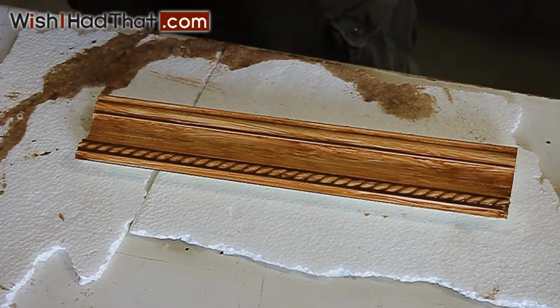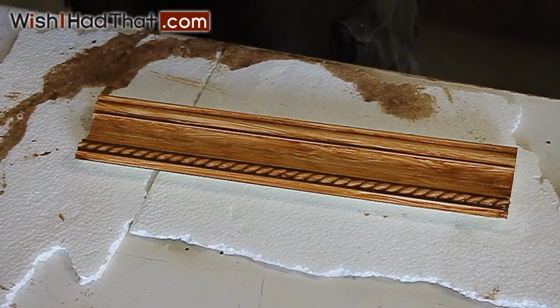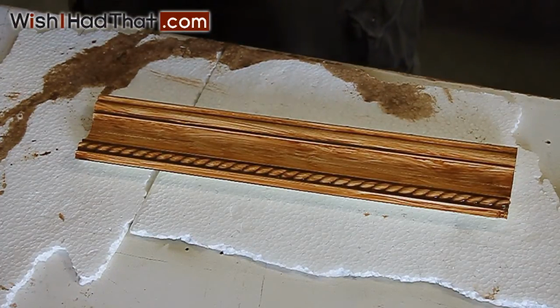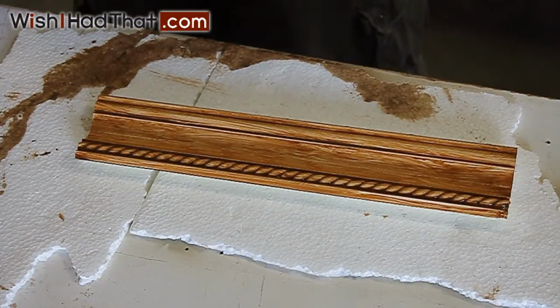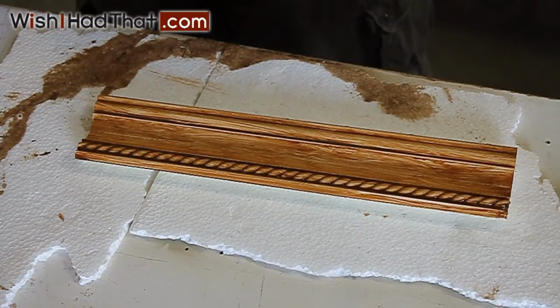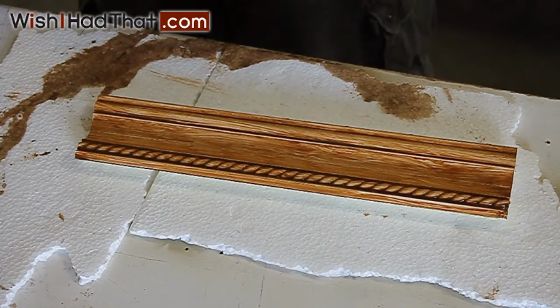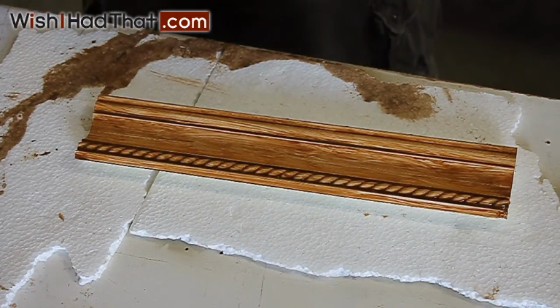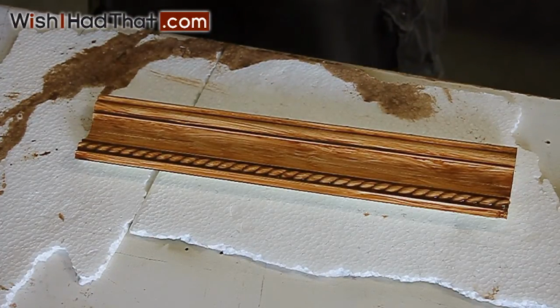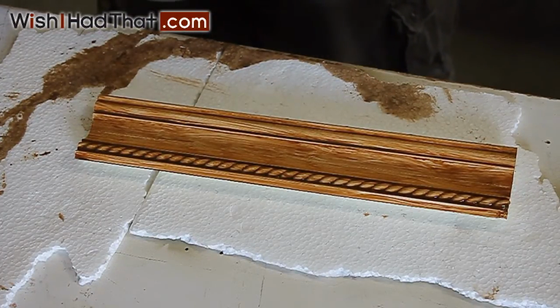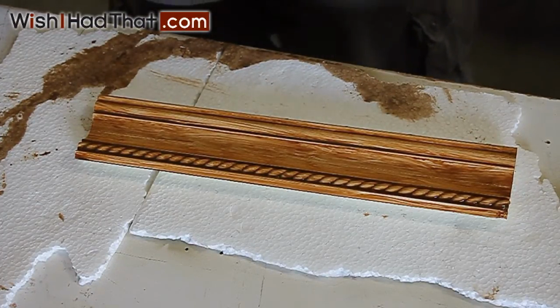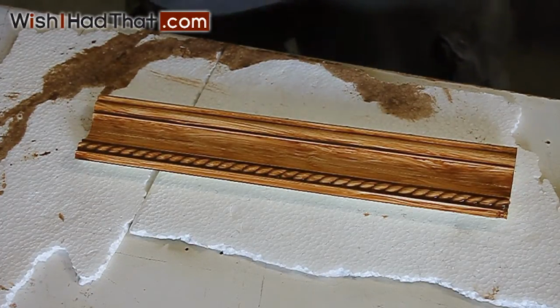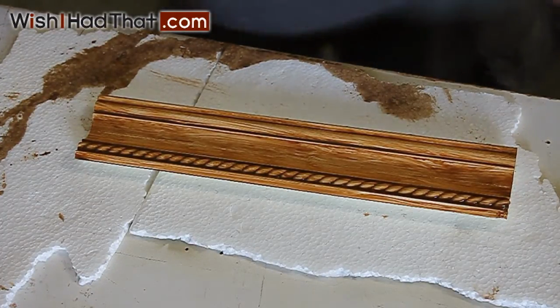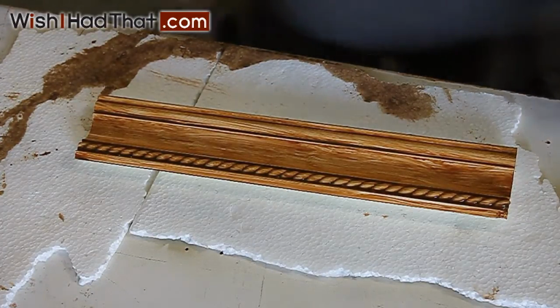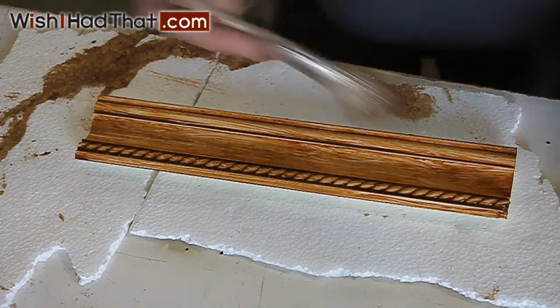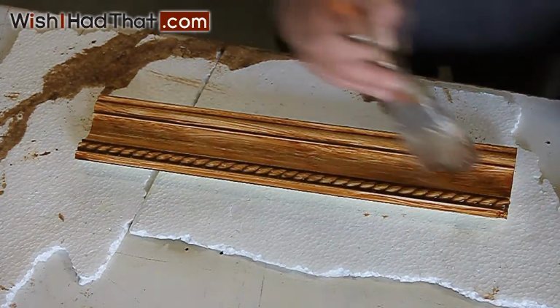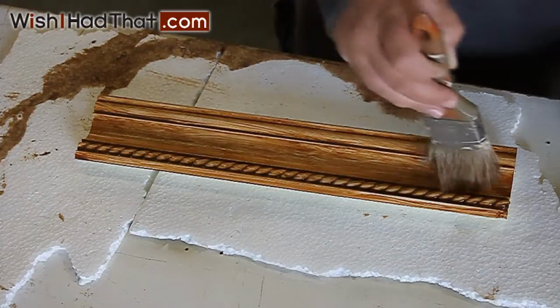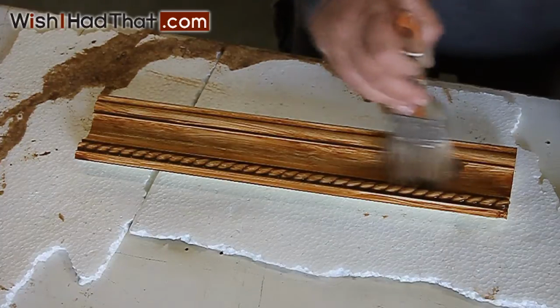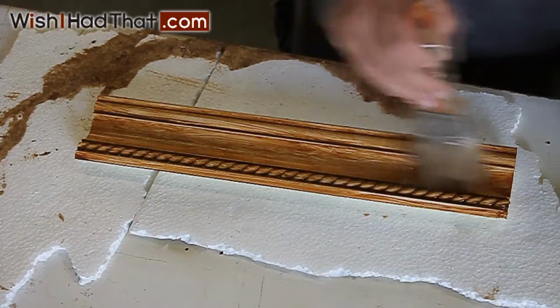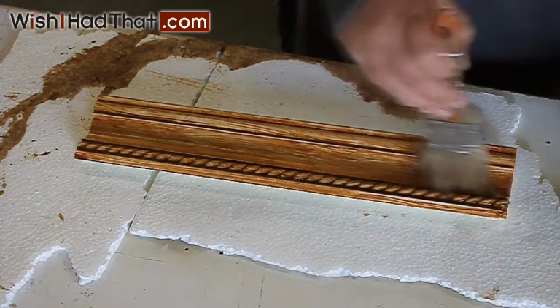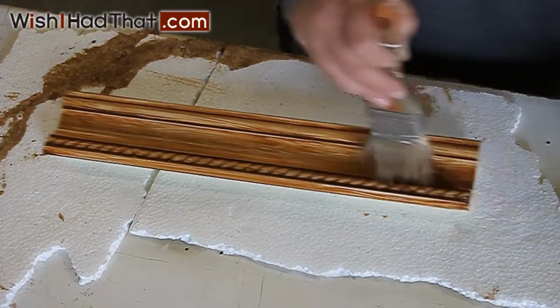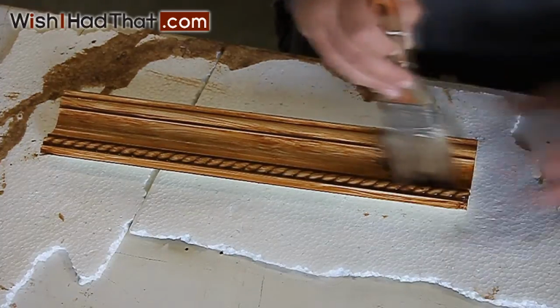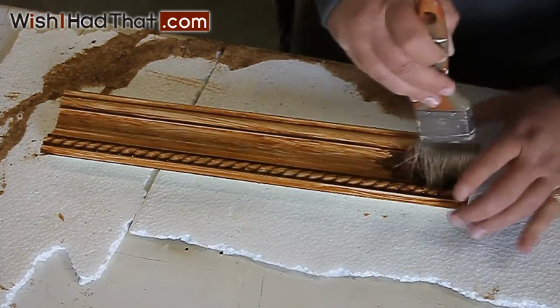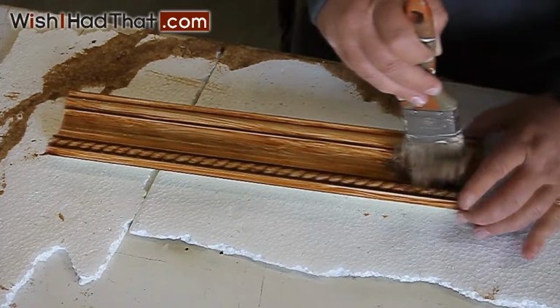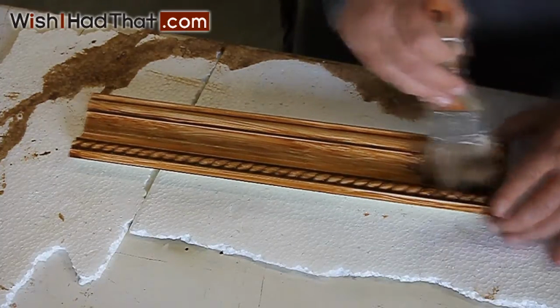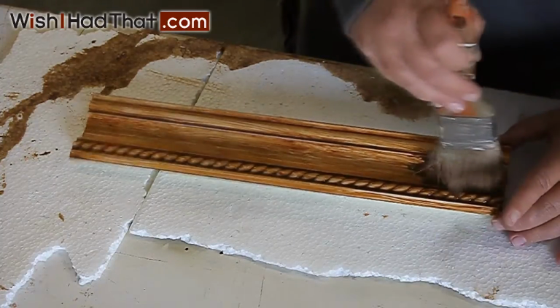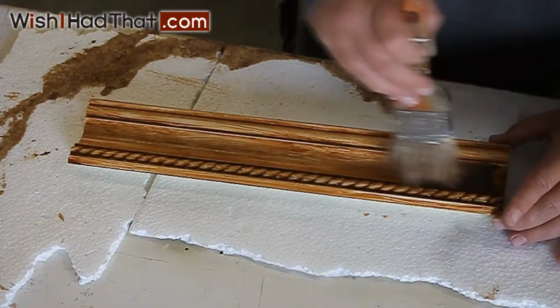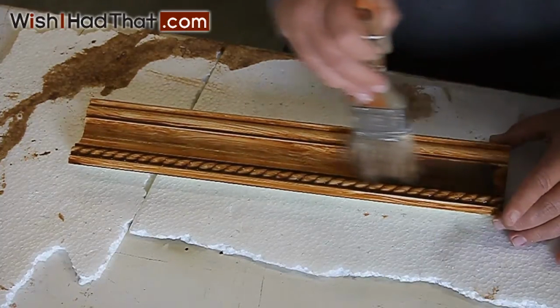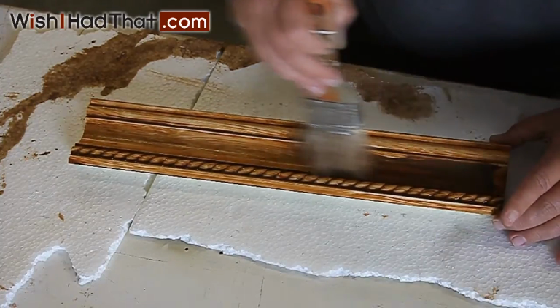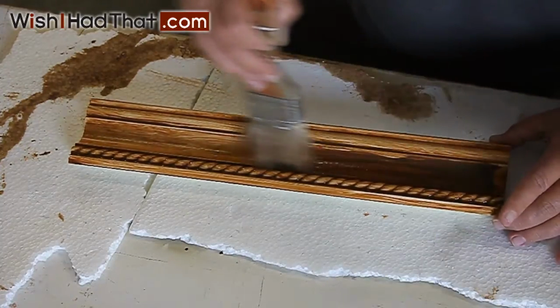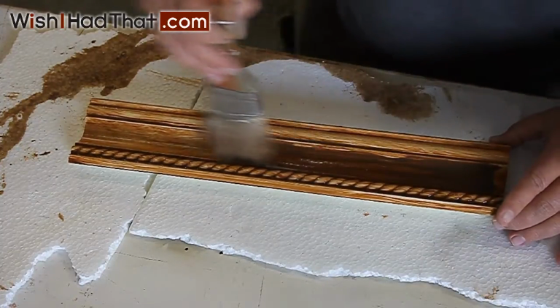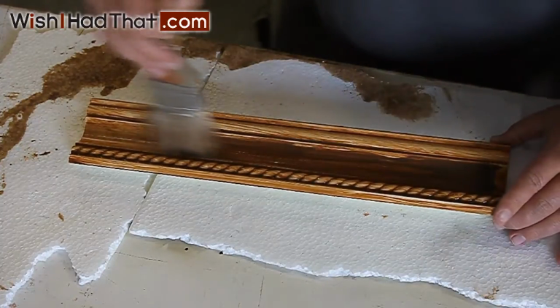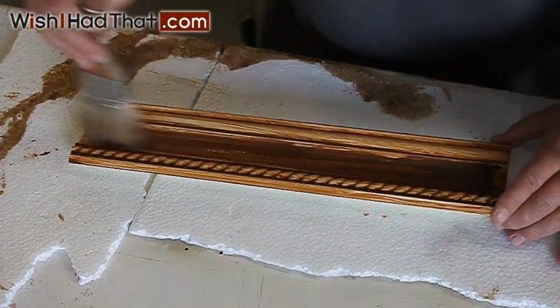With the second coat, you want to apply the stain quite a bit thicker, allowing the stain to pool in the recessed areas of the molding.